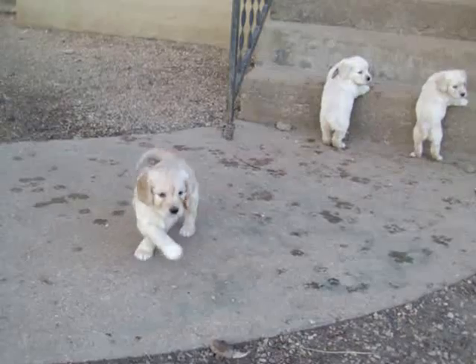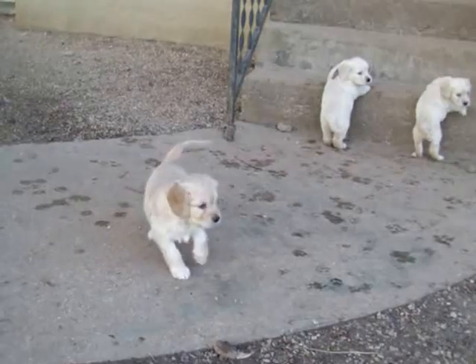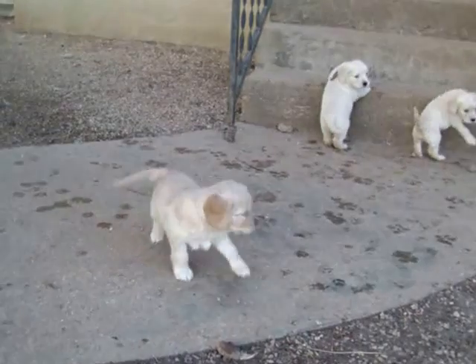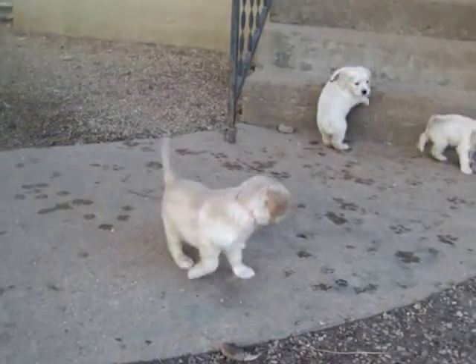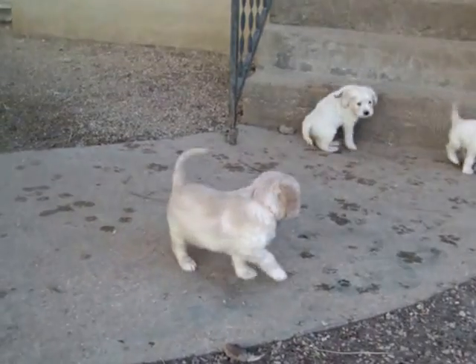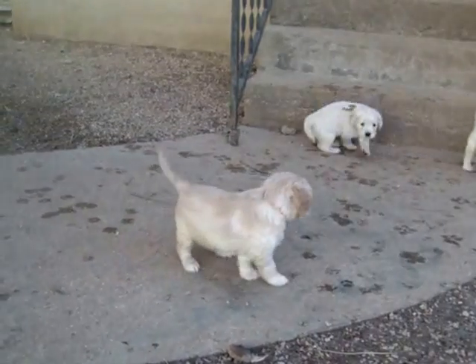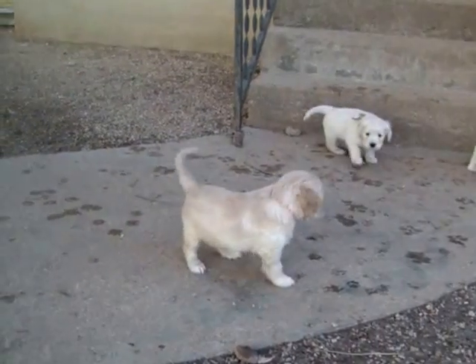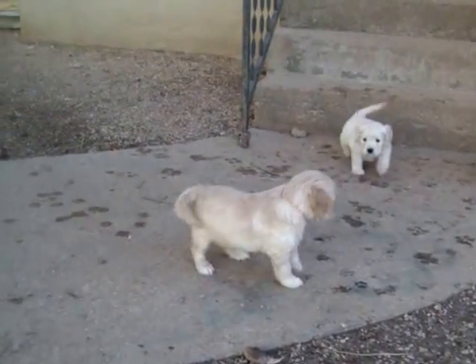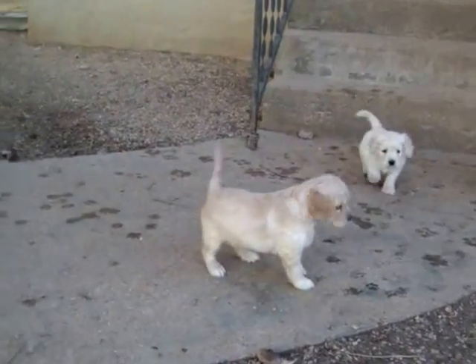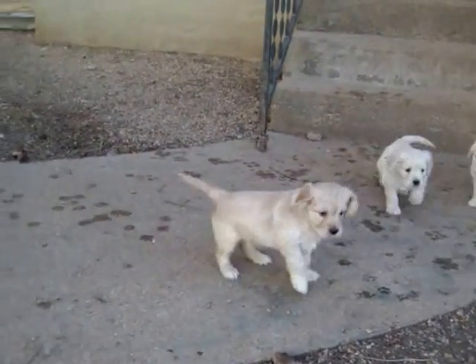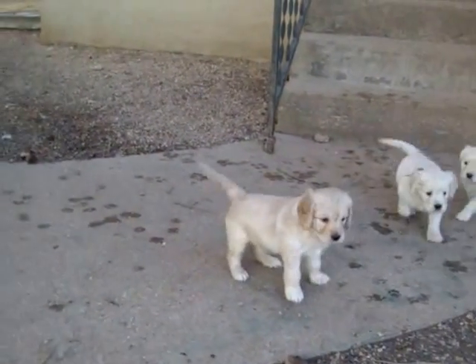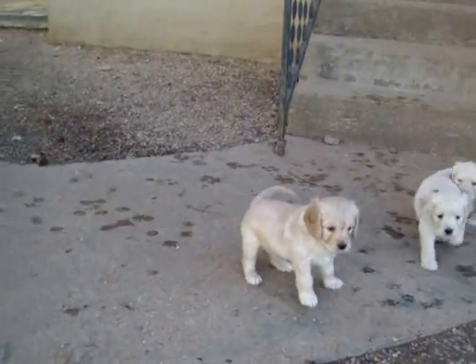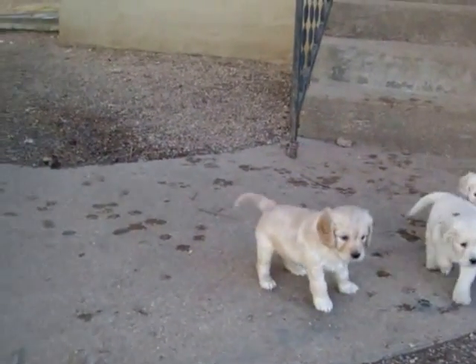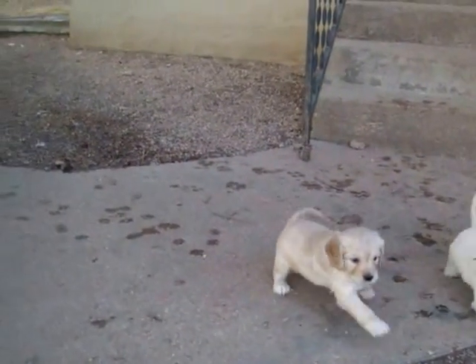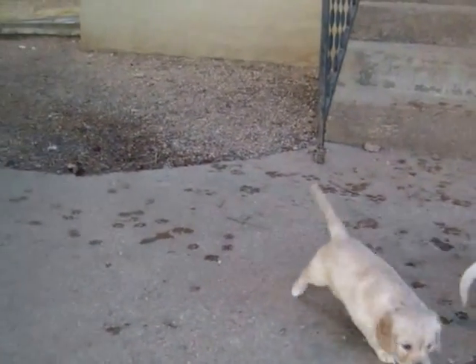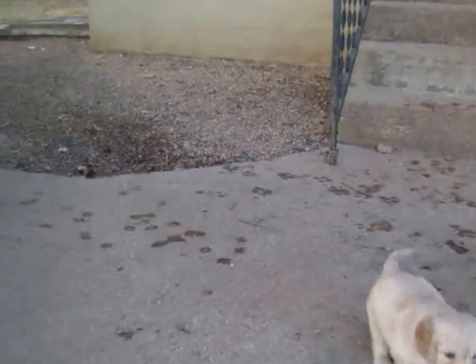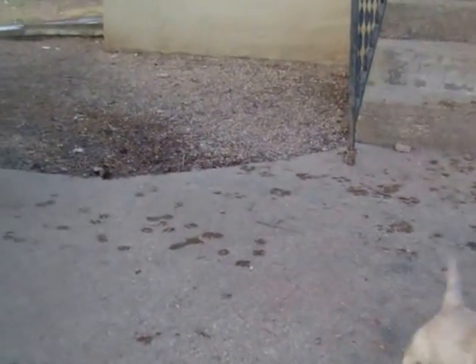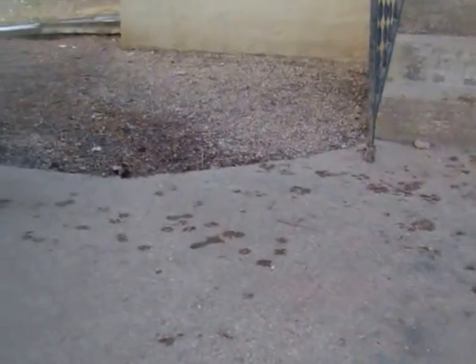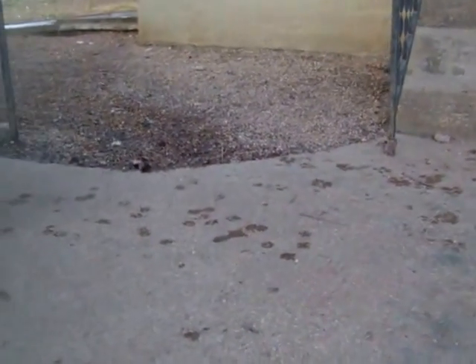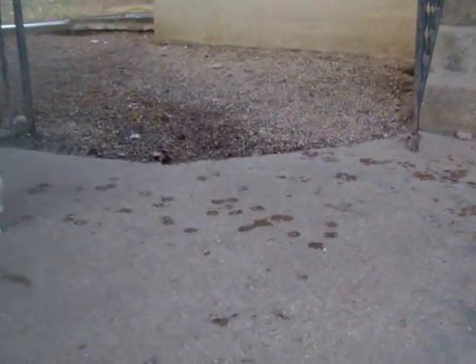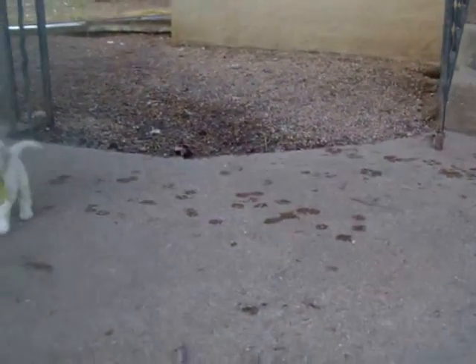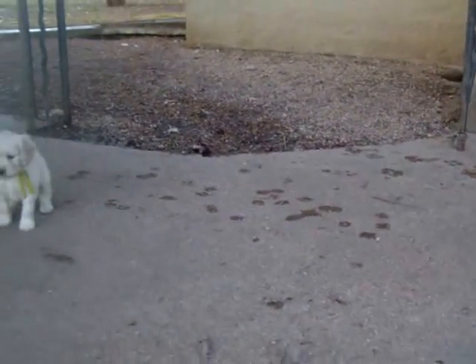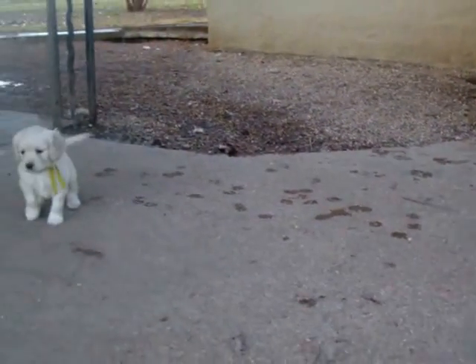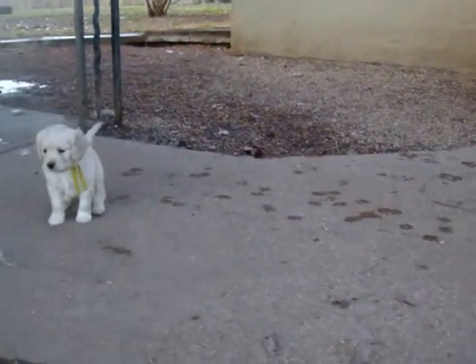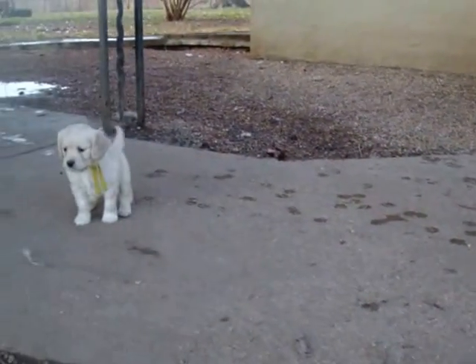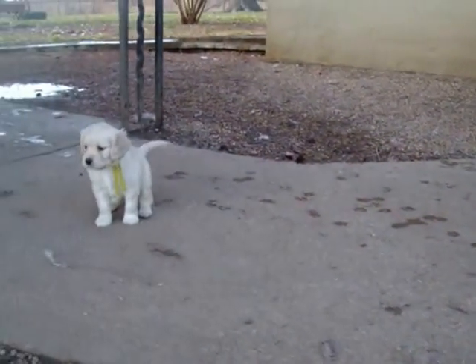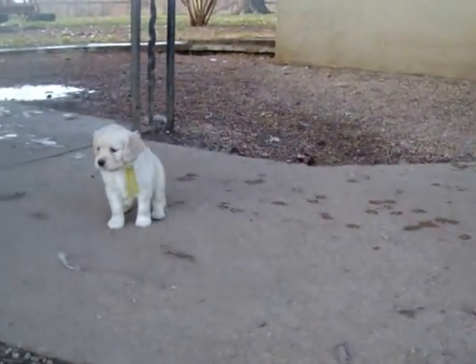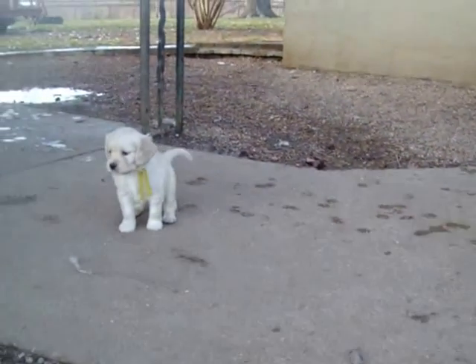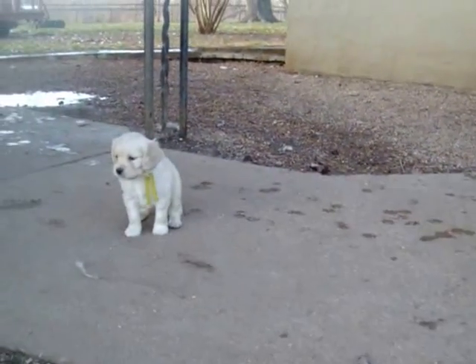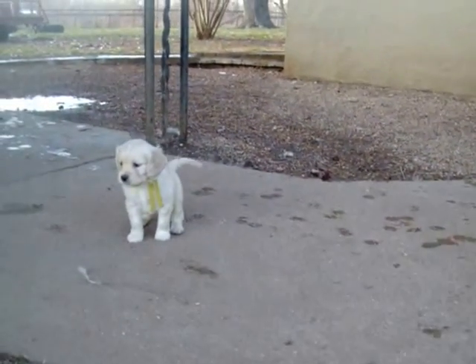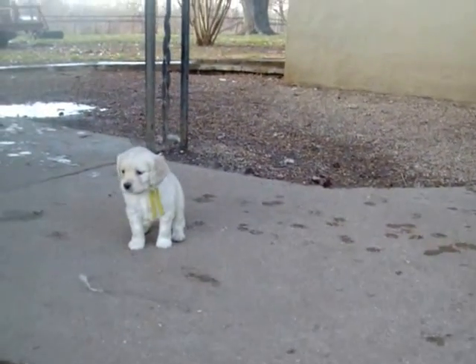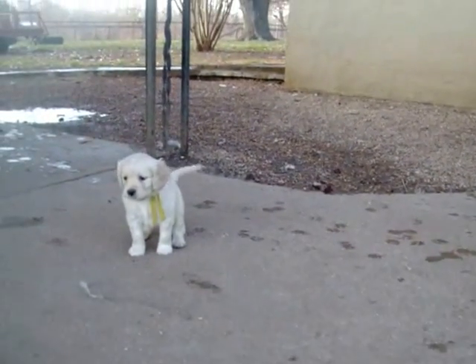These are our mini retrievers. They're five and a half weeks old.